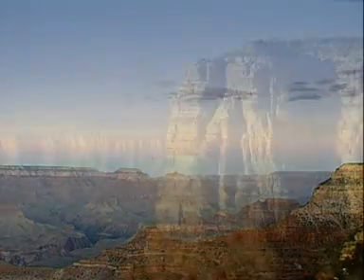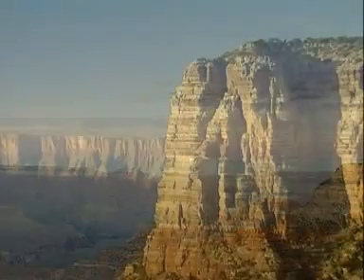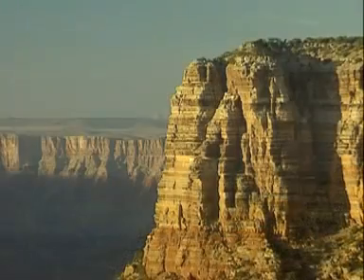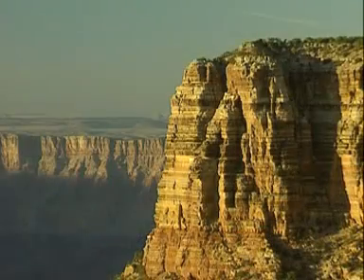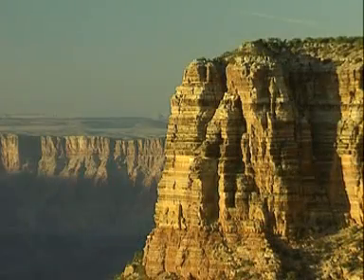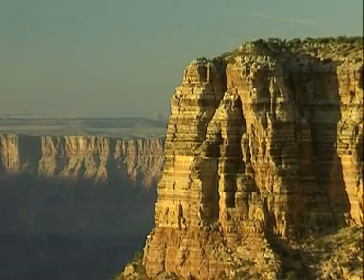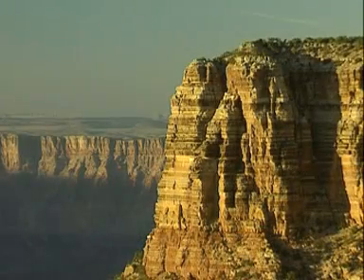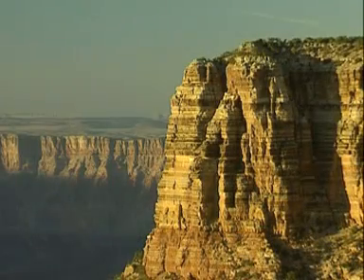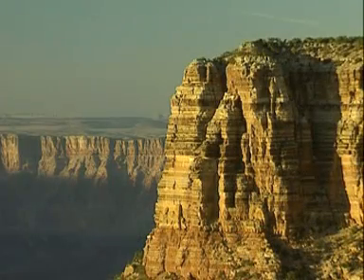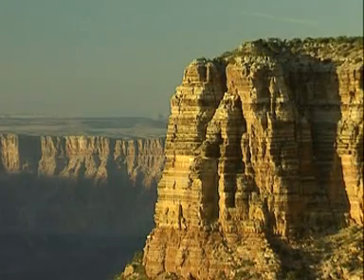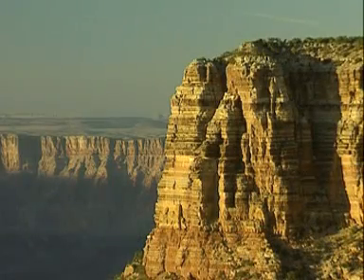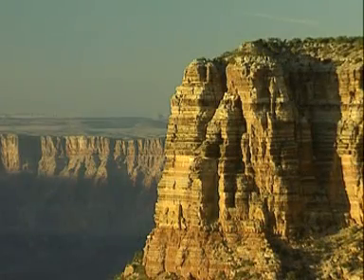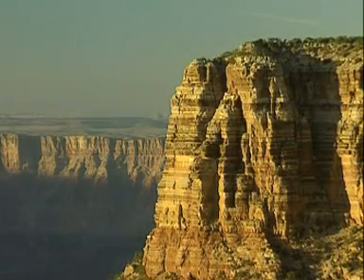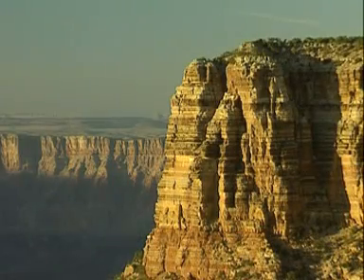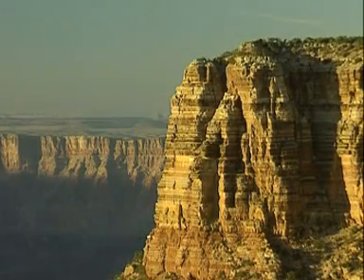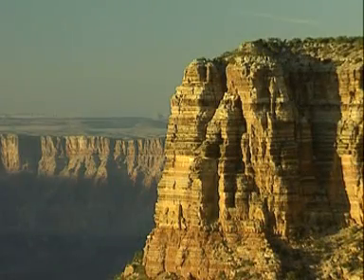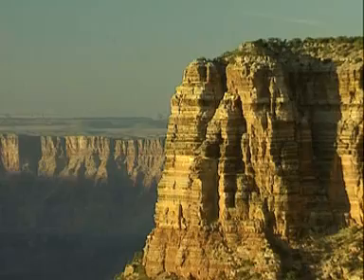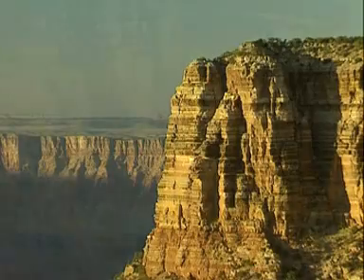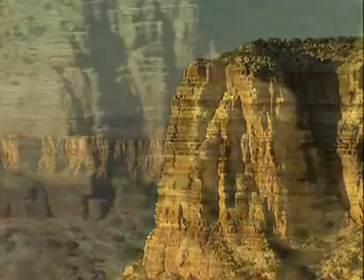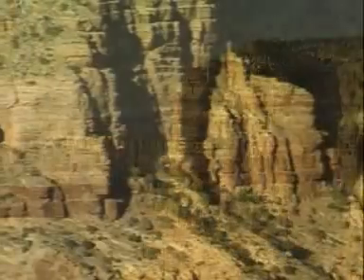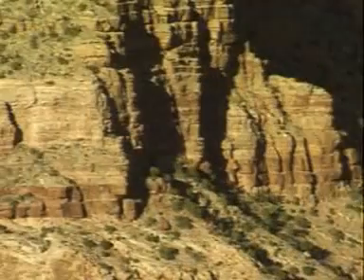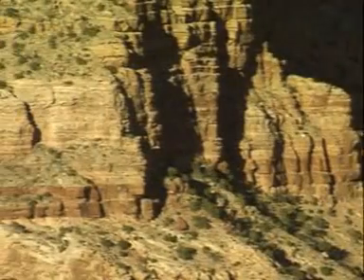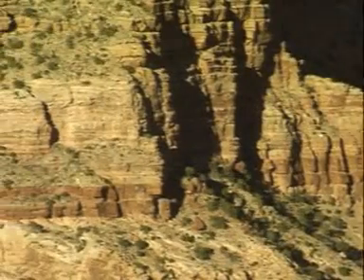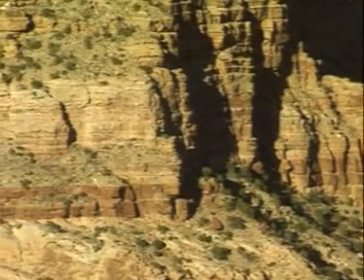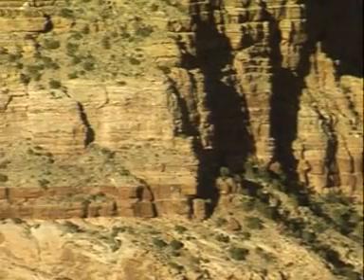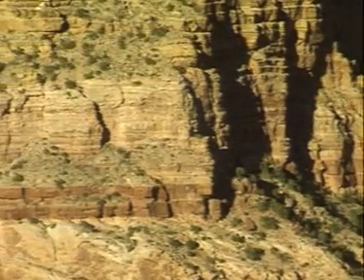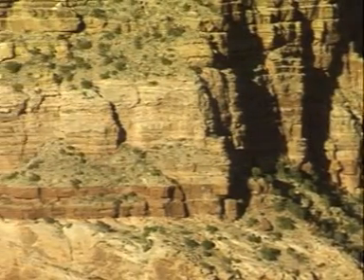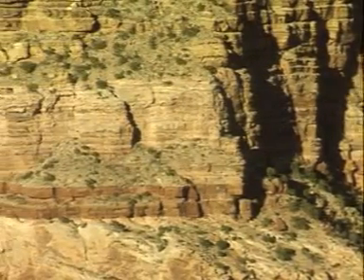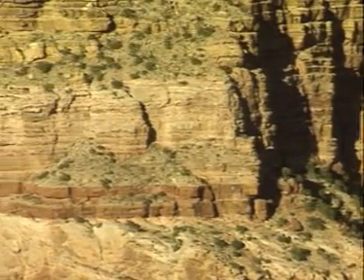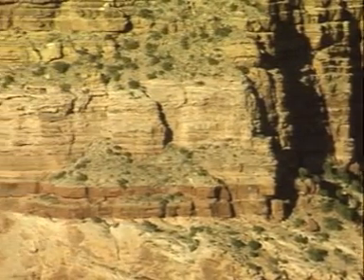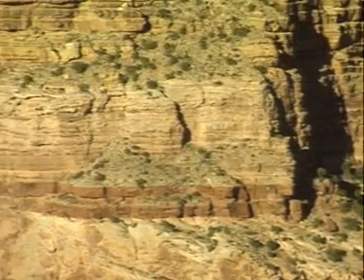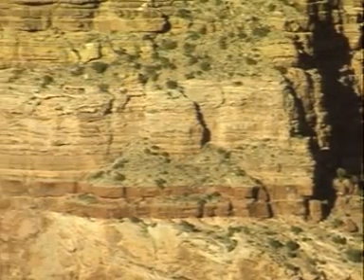There are about 20 layers of rock creating a kaleidoscope of colour. Each layer holds its own secrets to the Earth's past.